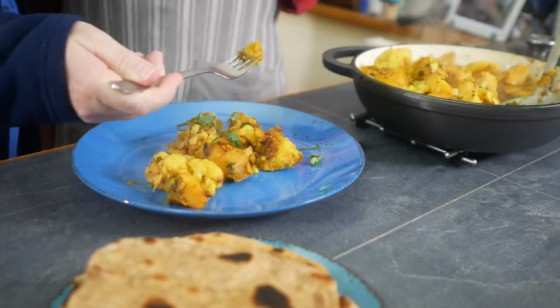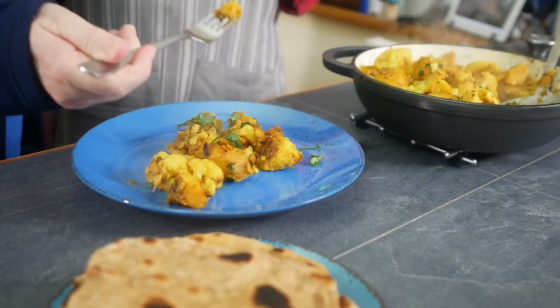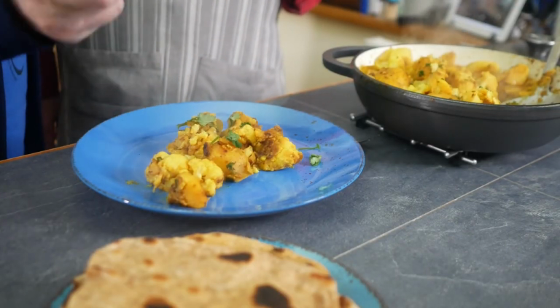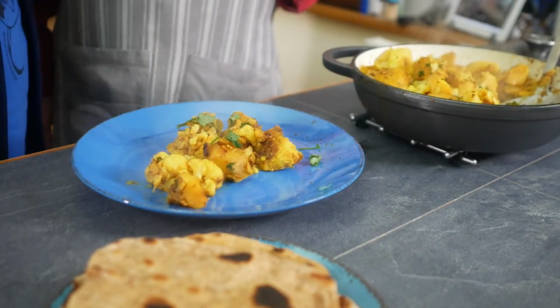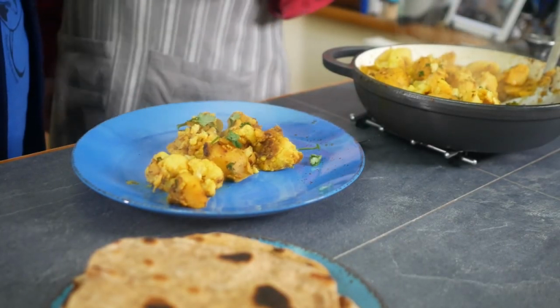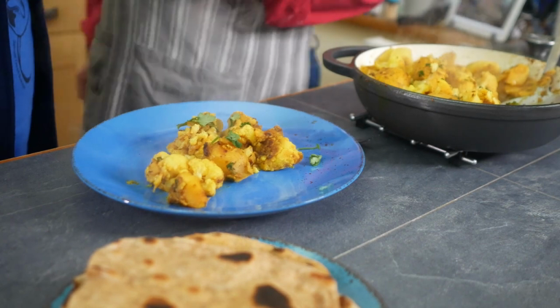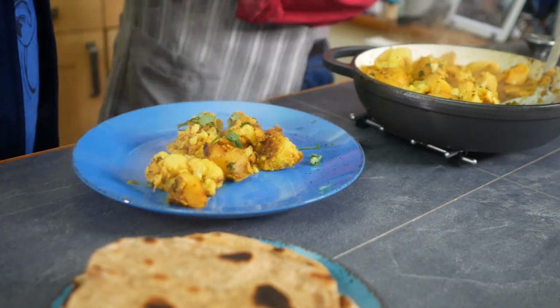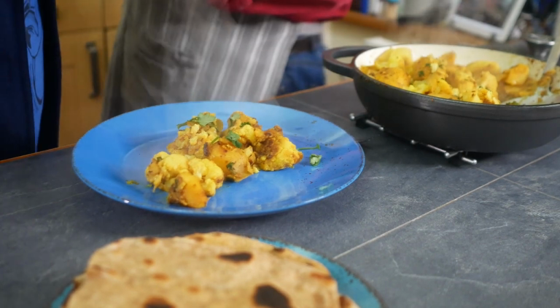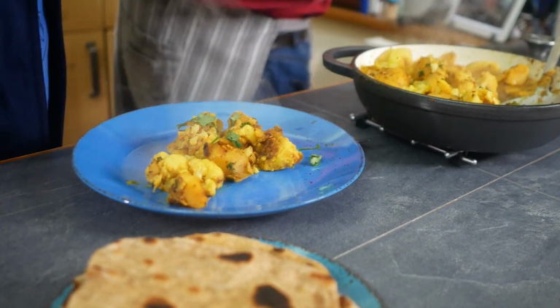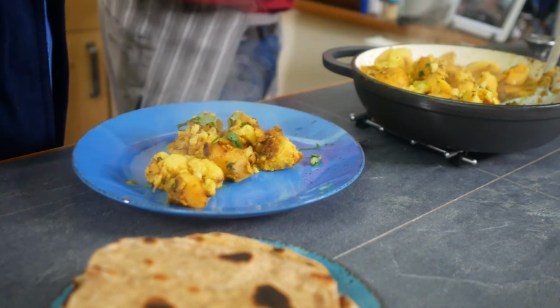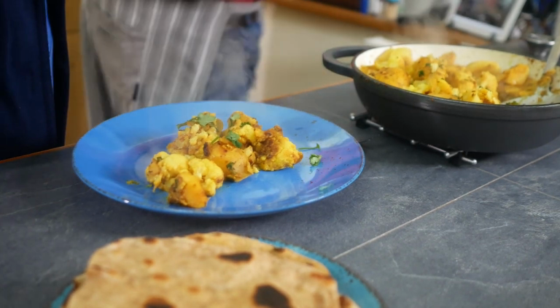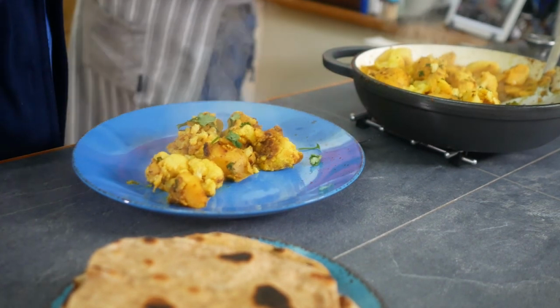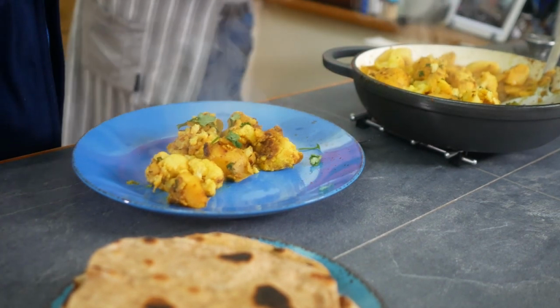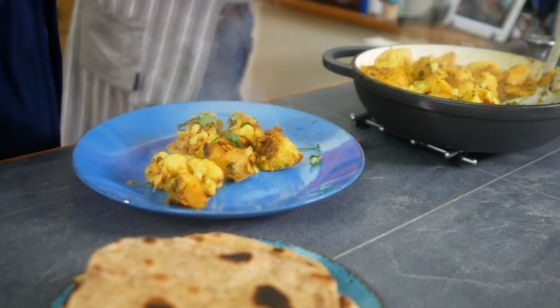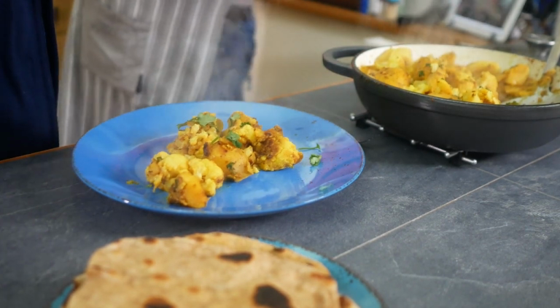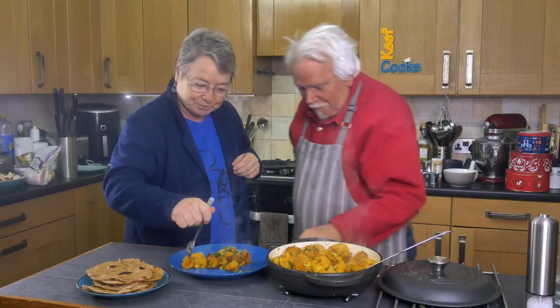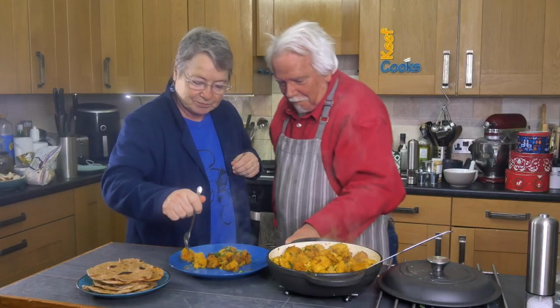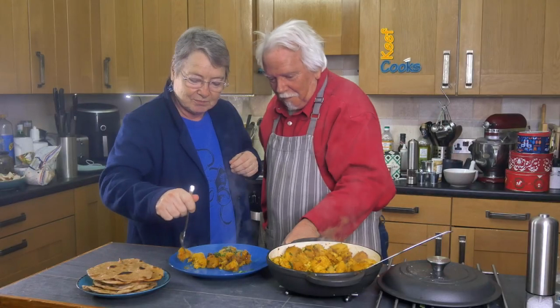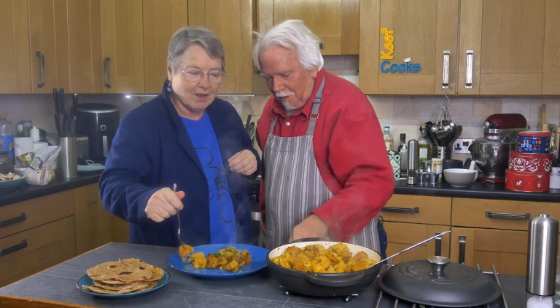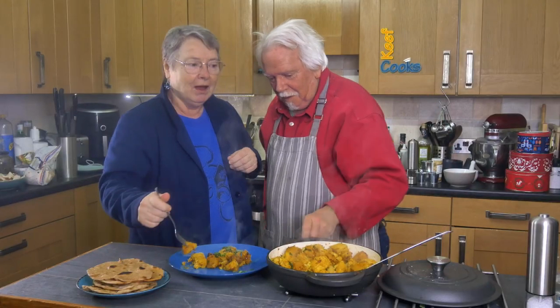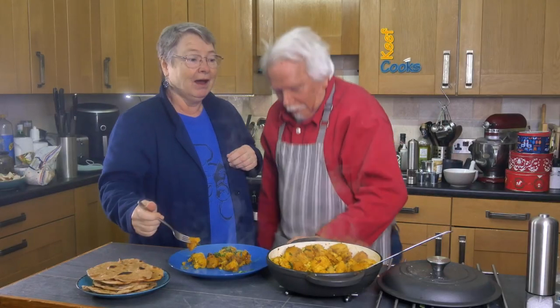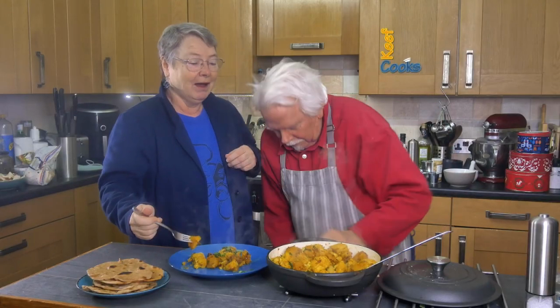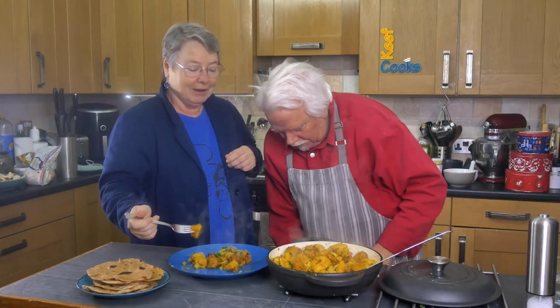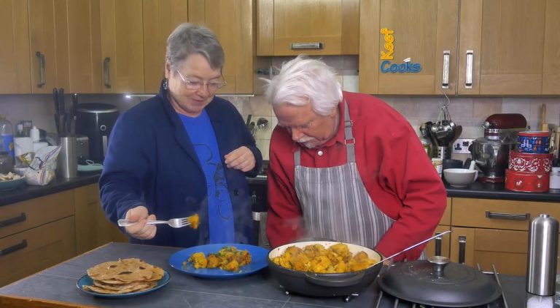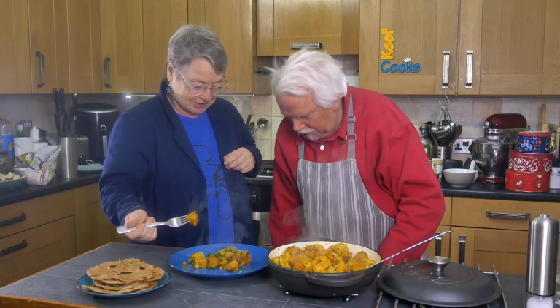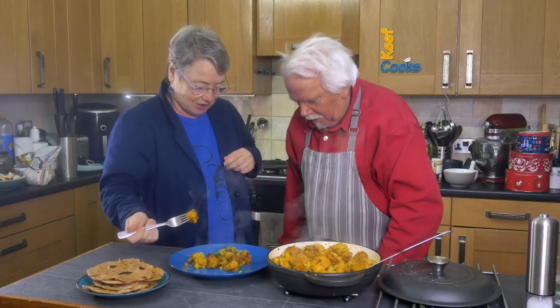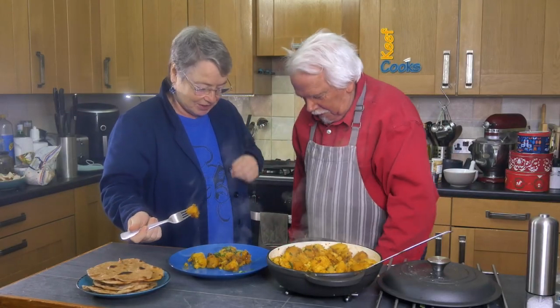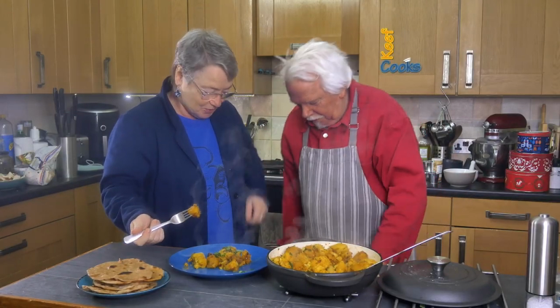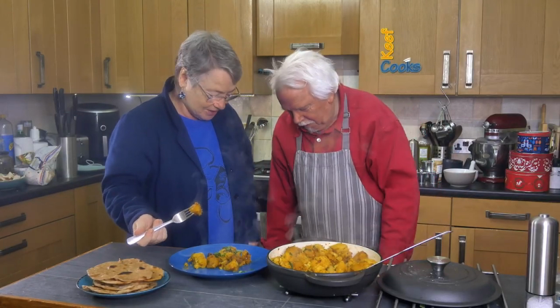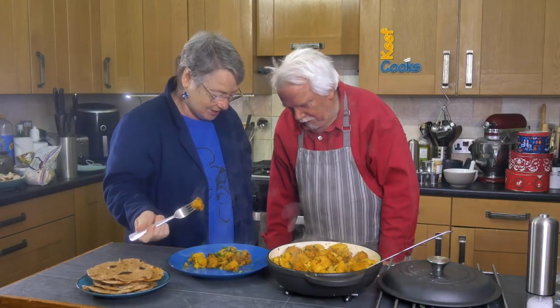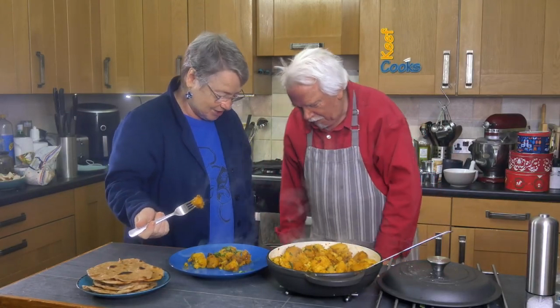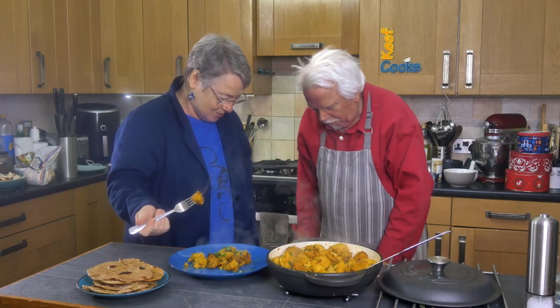Cauliflower! That's curry! What are you doing?